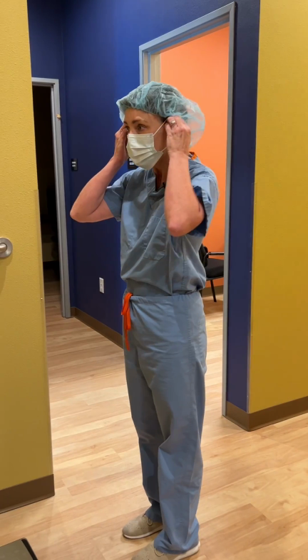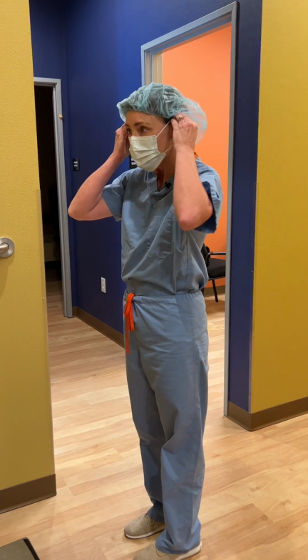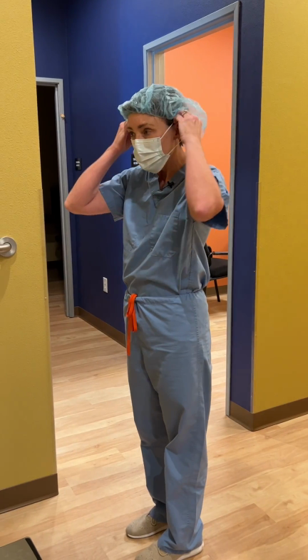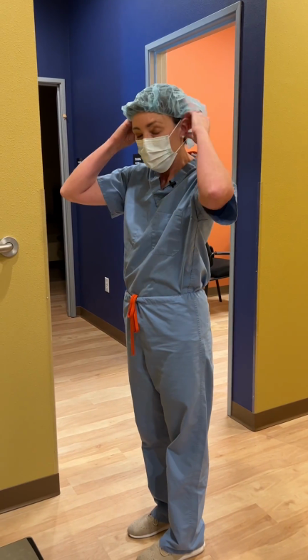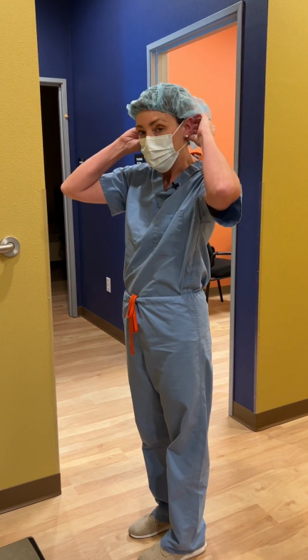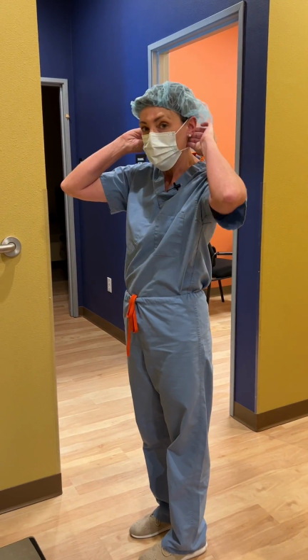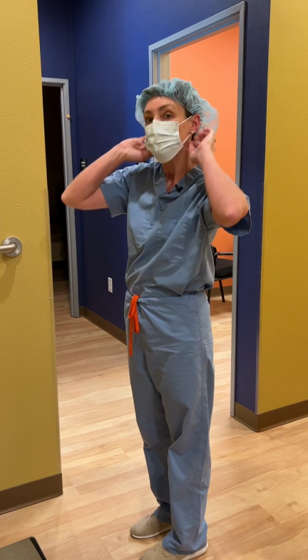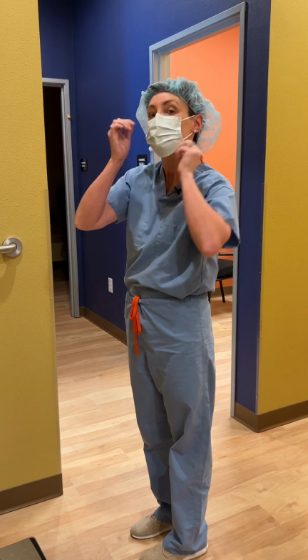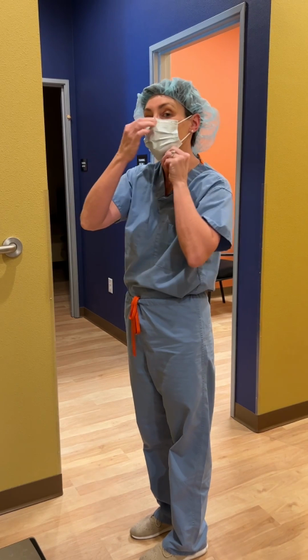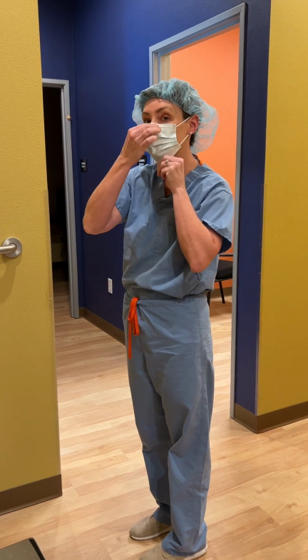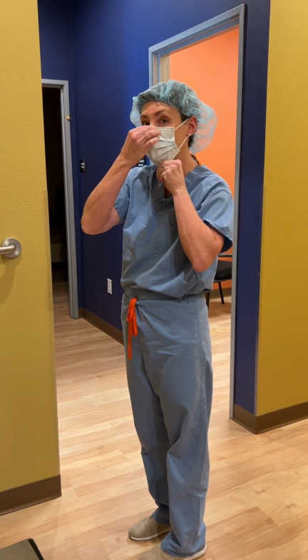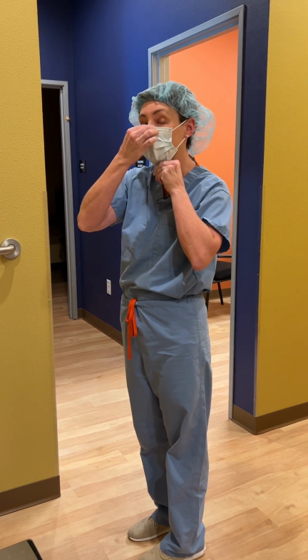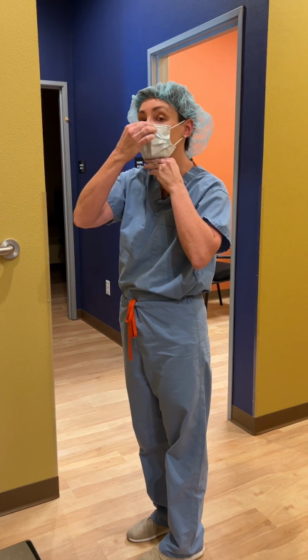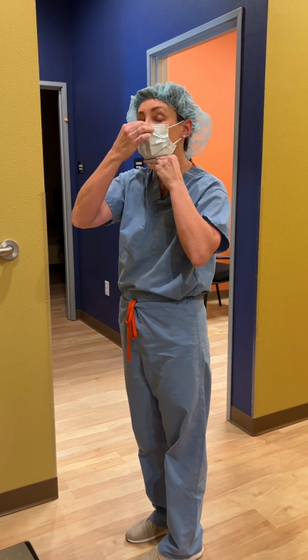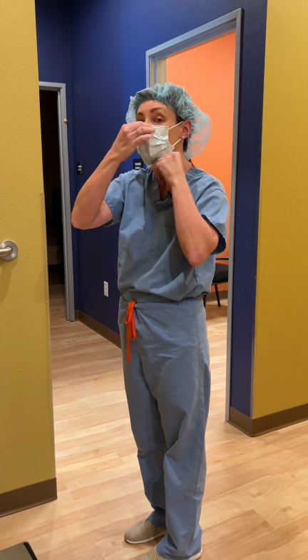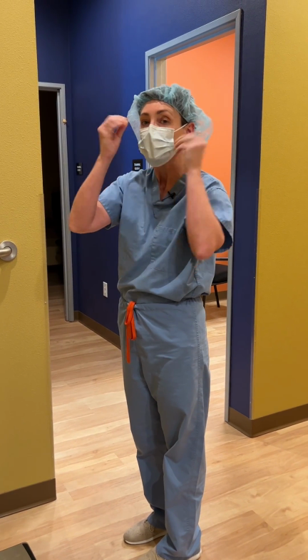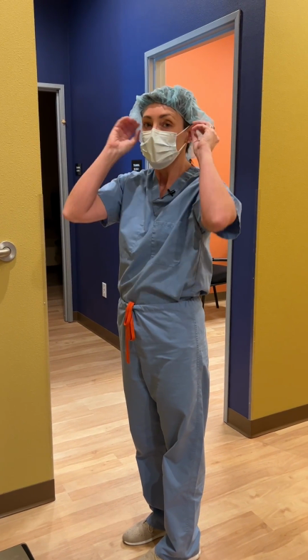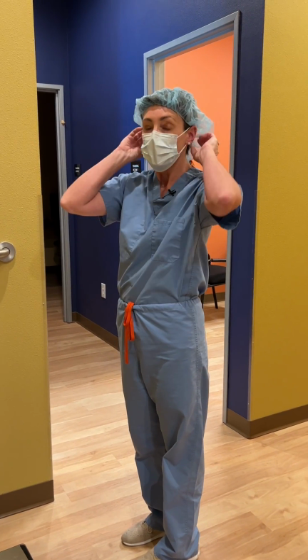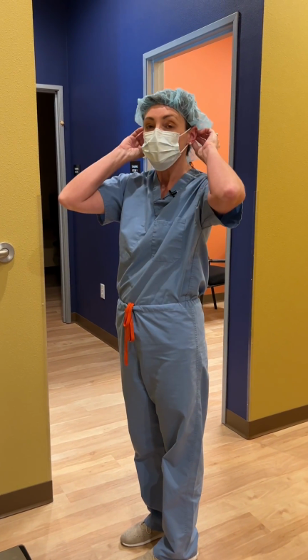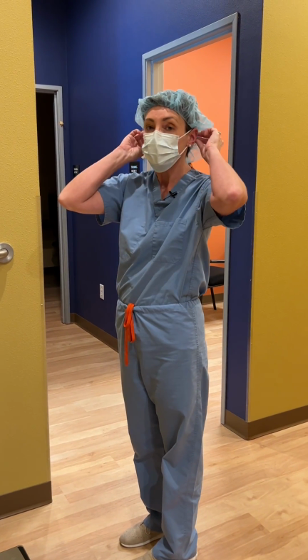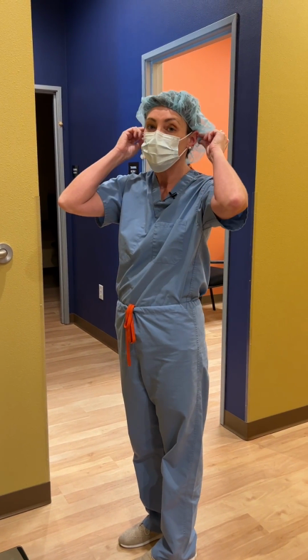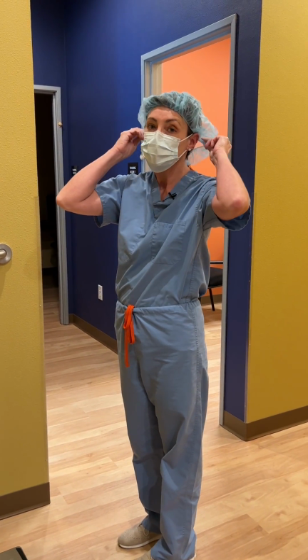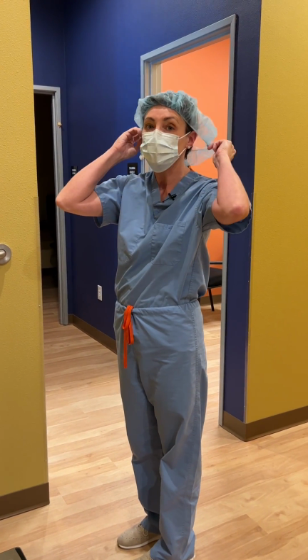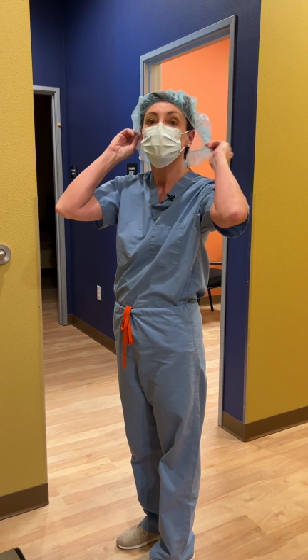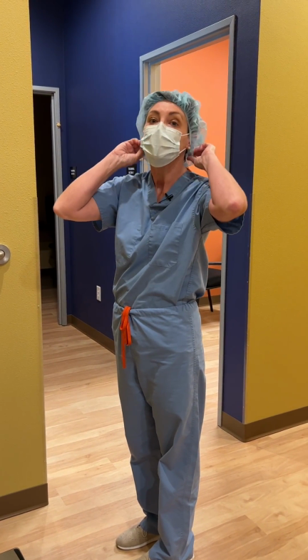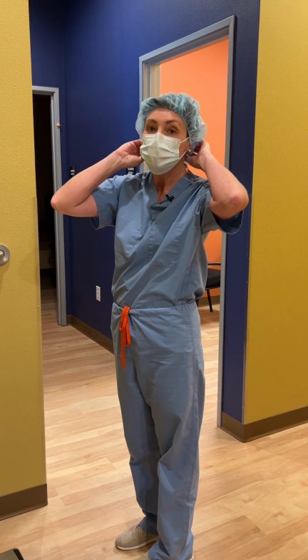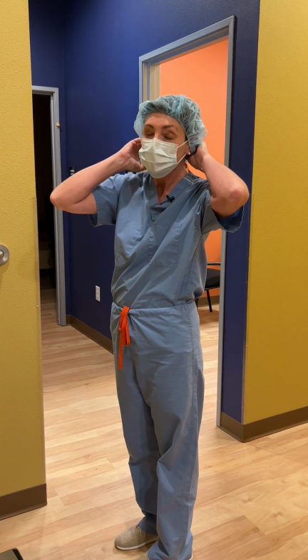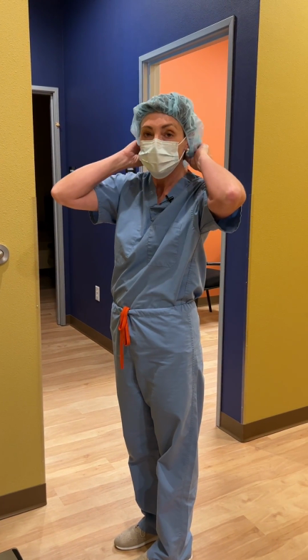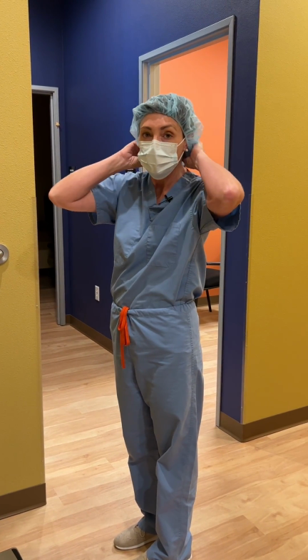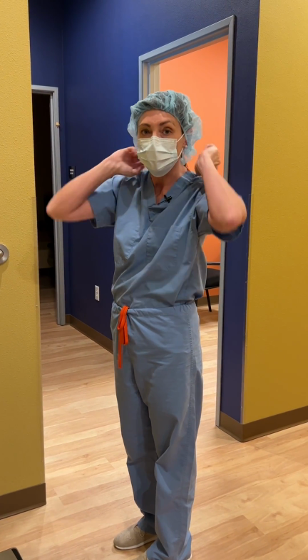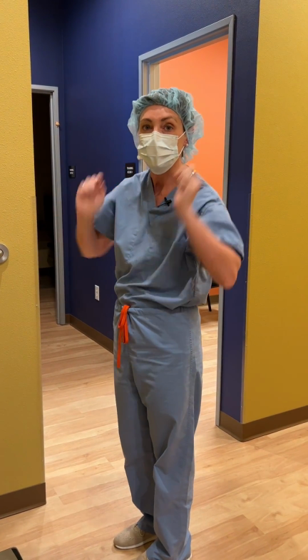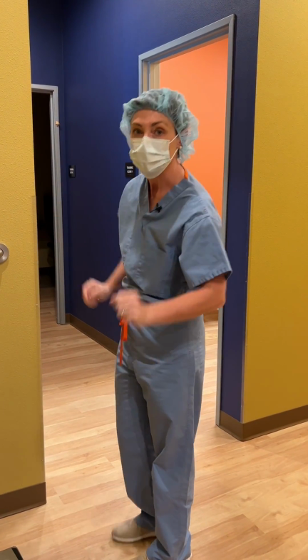We basically set up a surgical suite for this procedure.